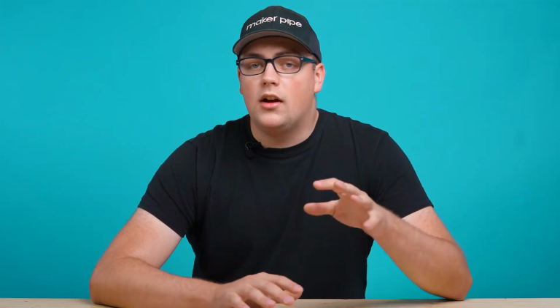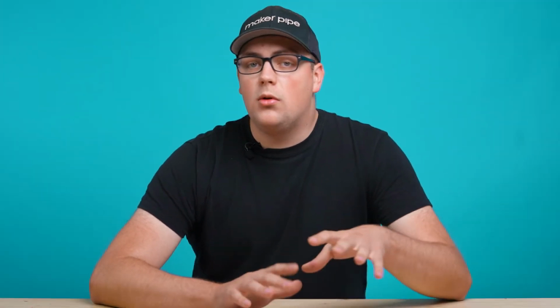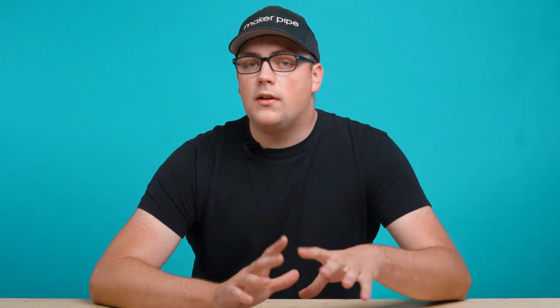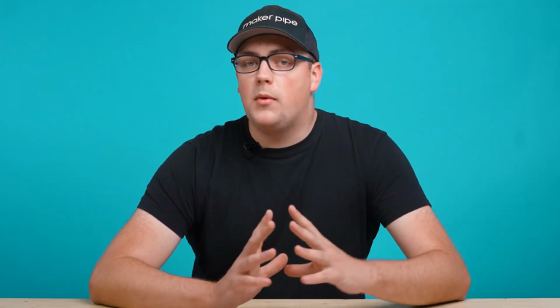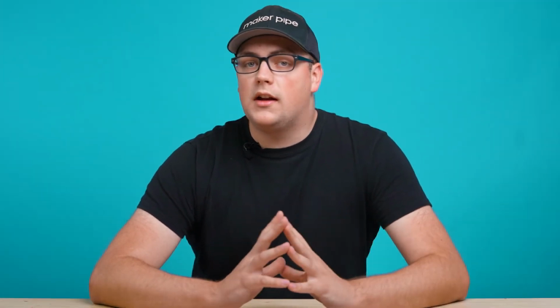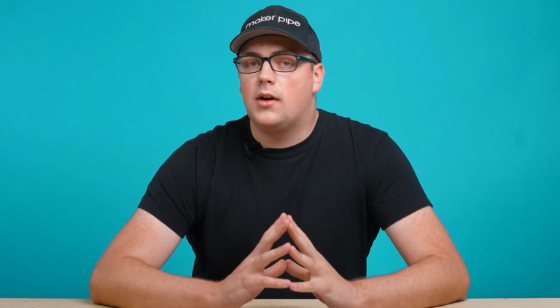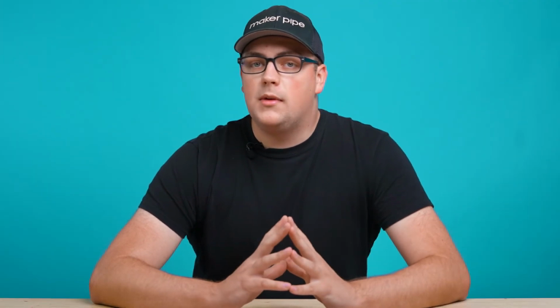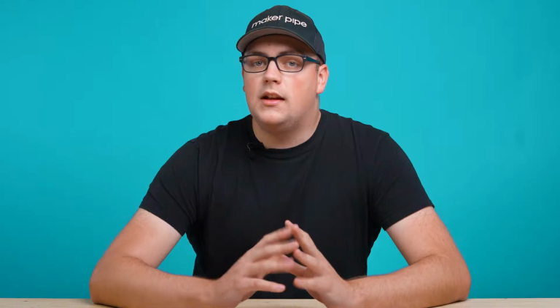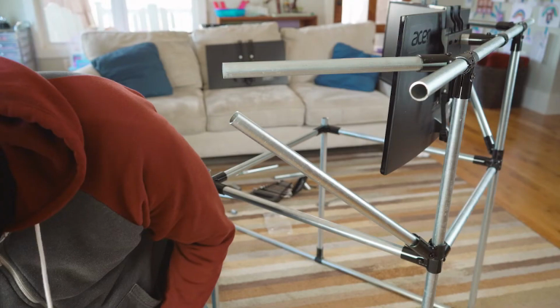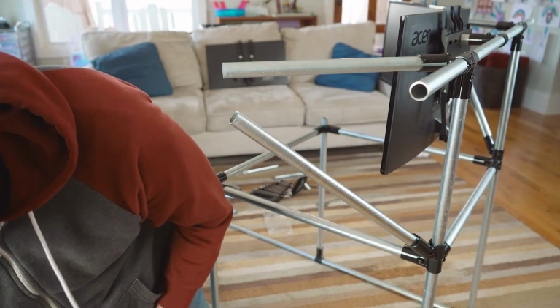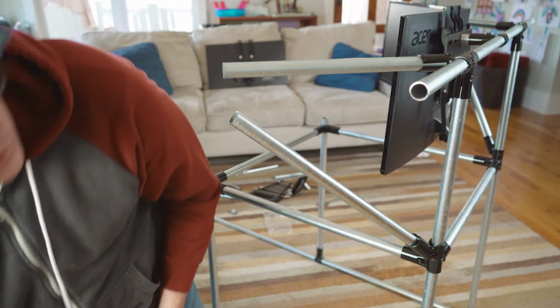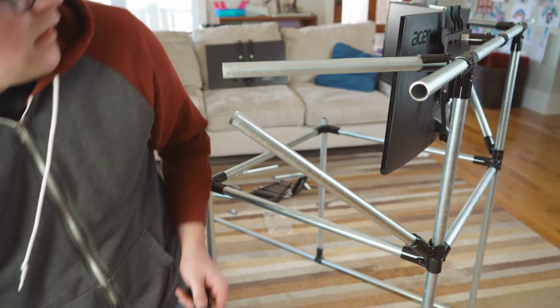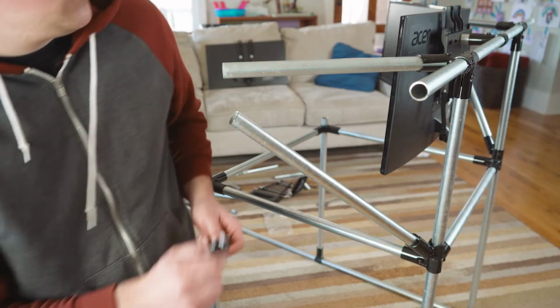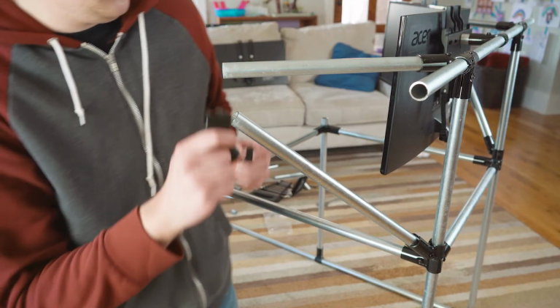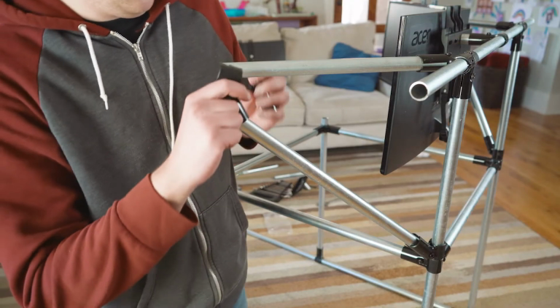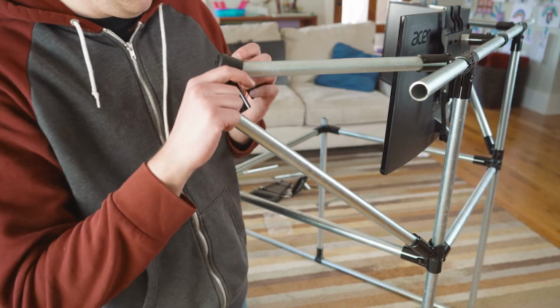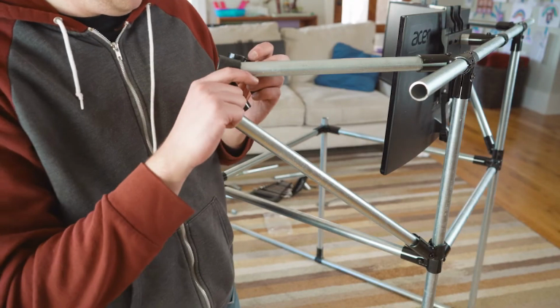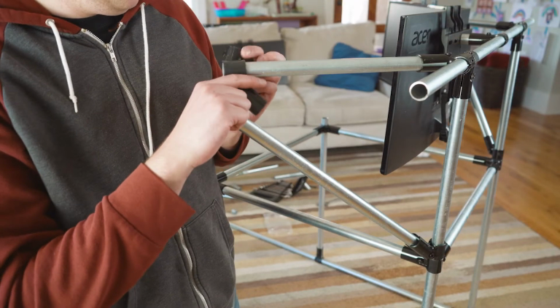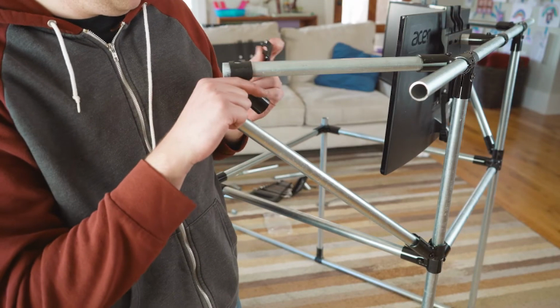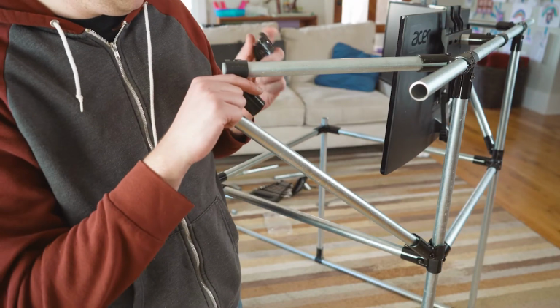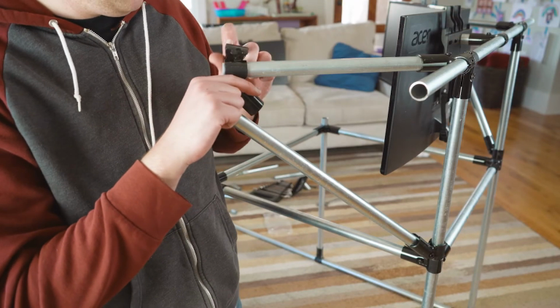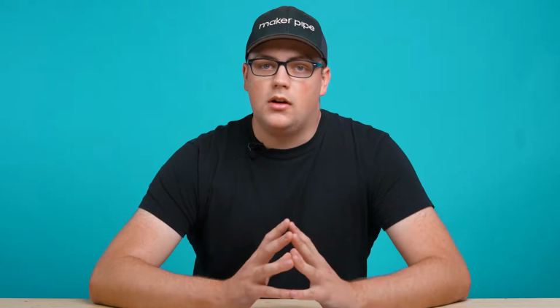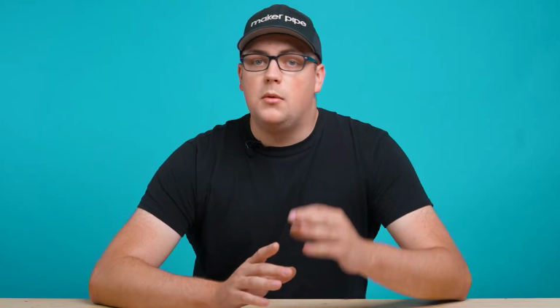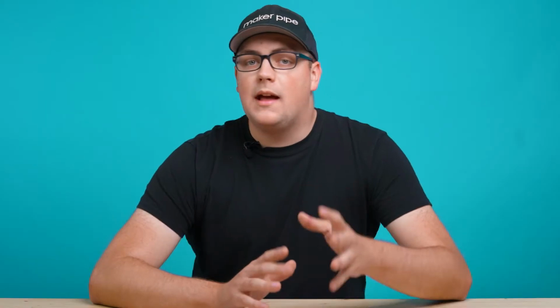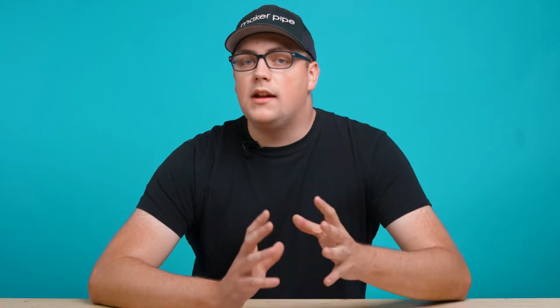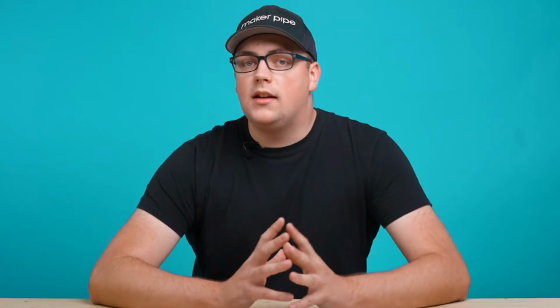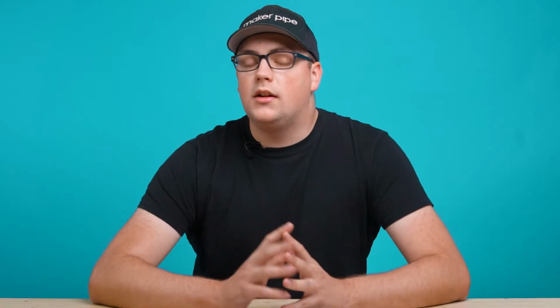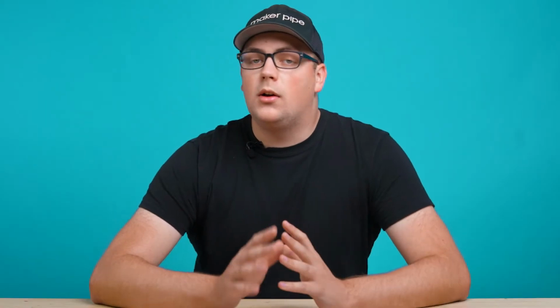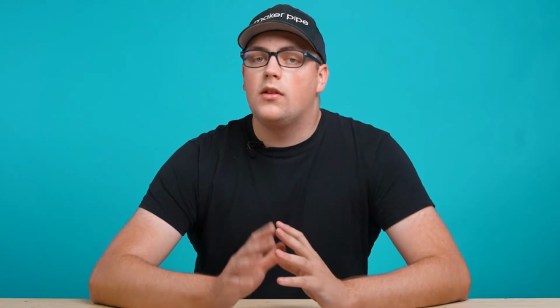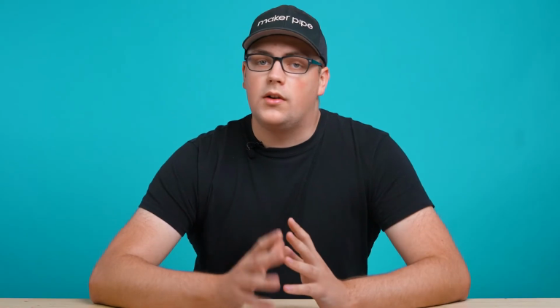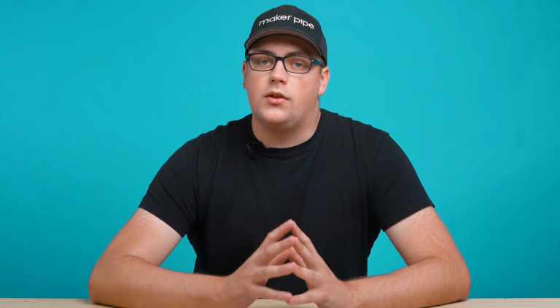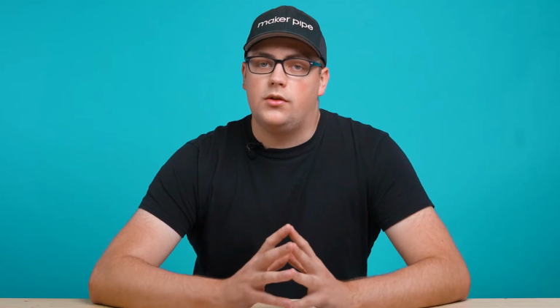A good rule of thumb that we like to recommend is for every five feet of conduit, add a brace of some sort. With that being said, let's go over the first solution.